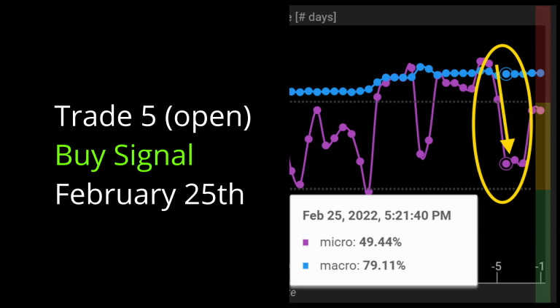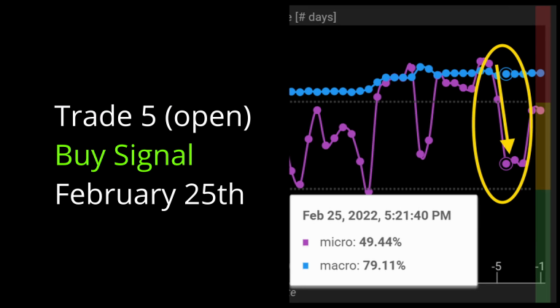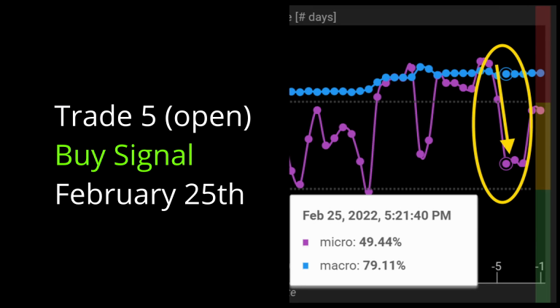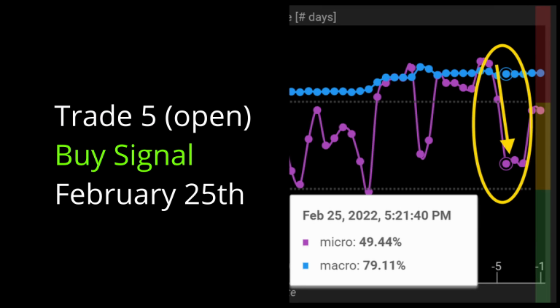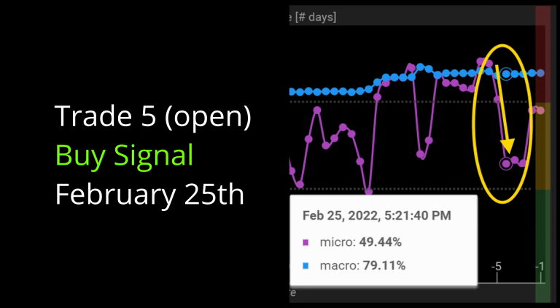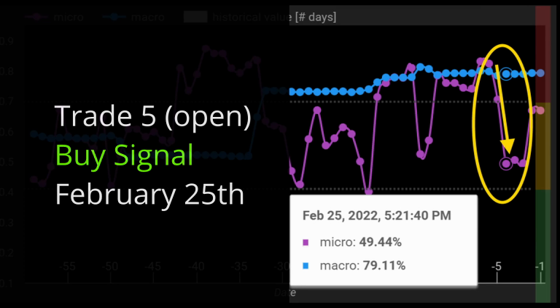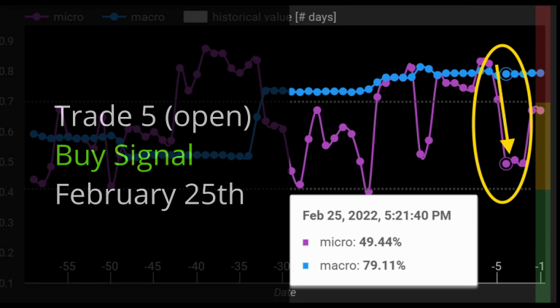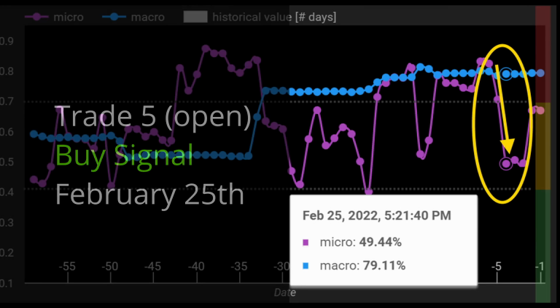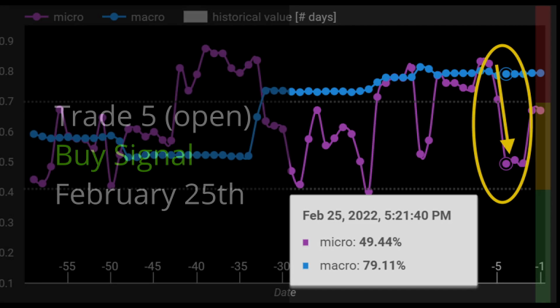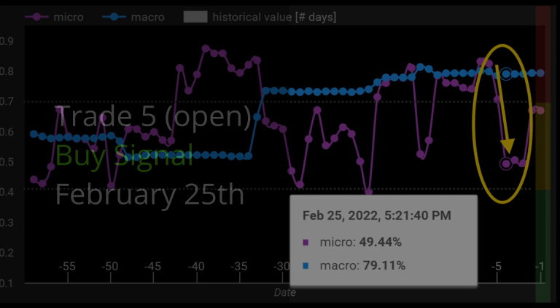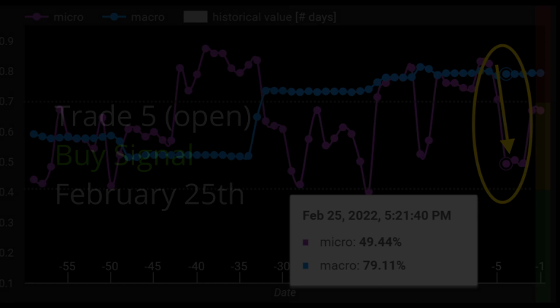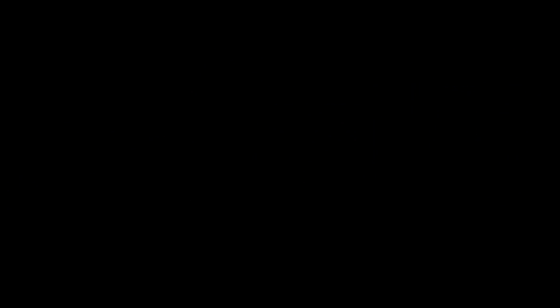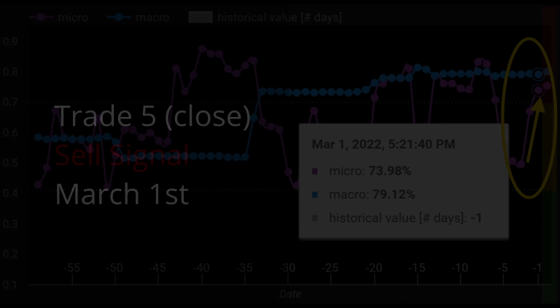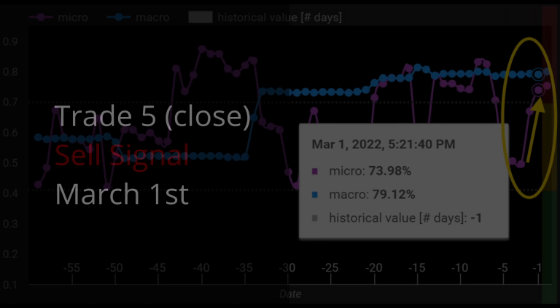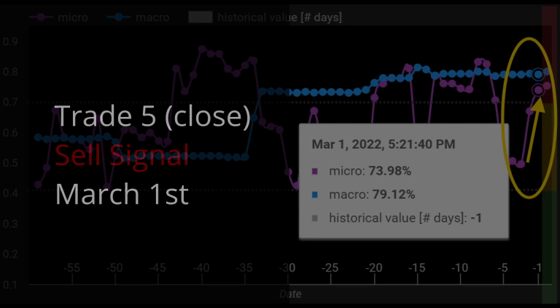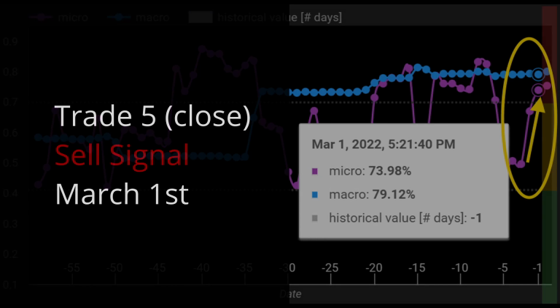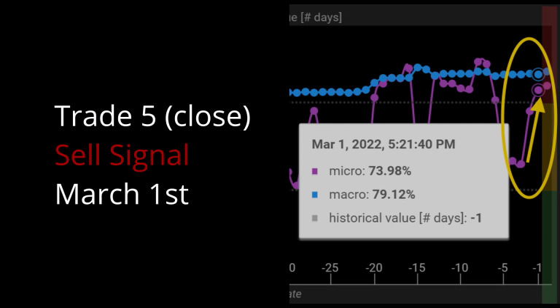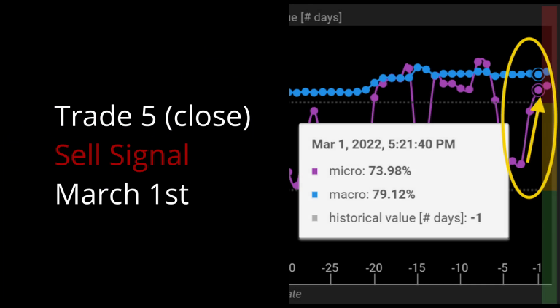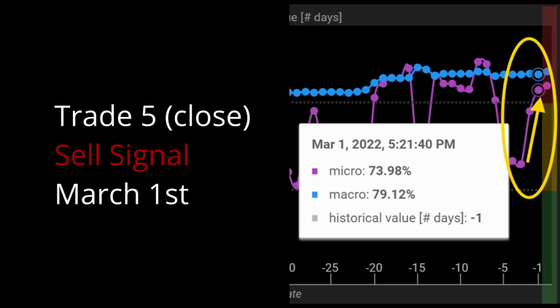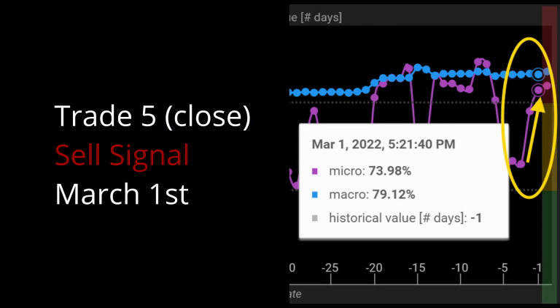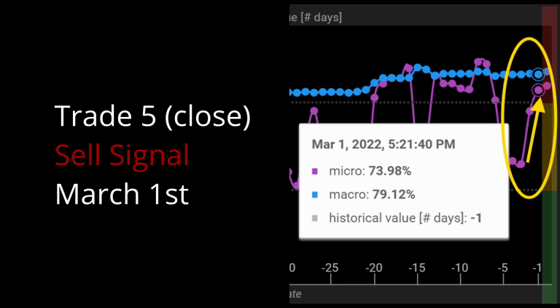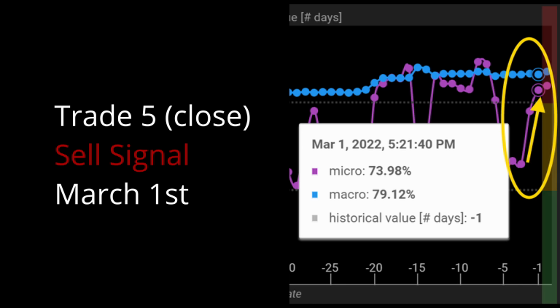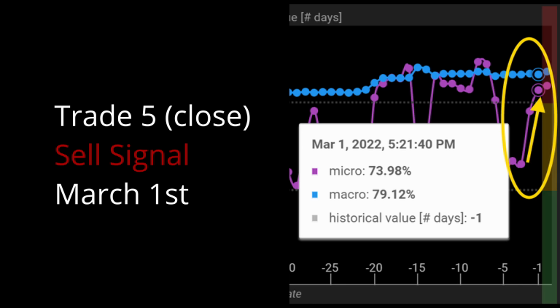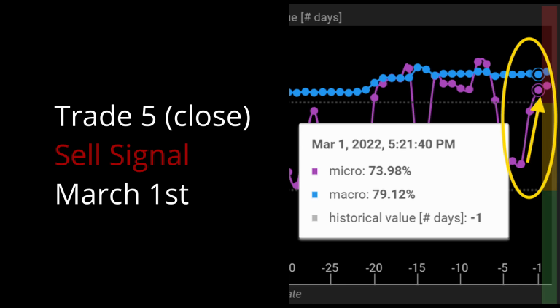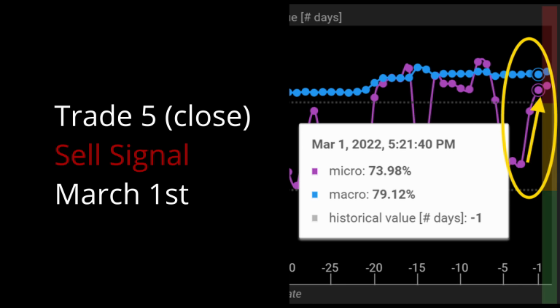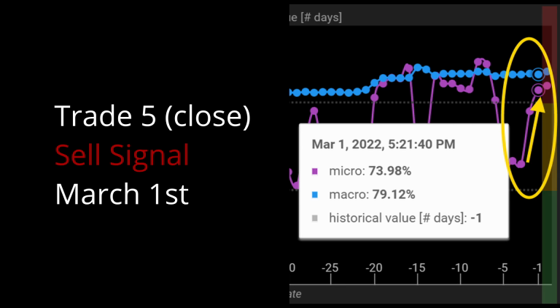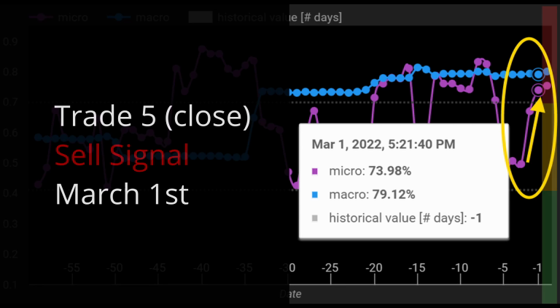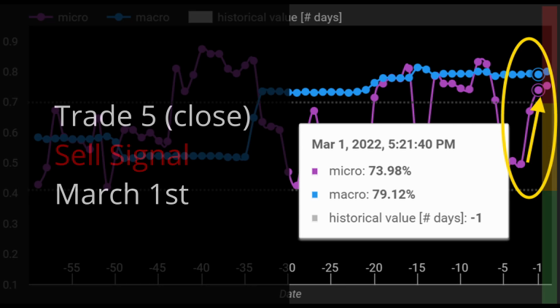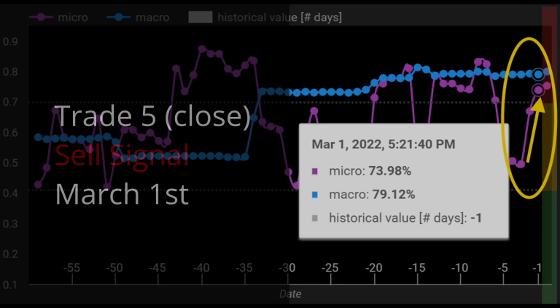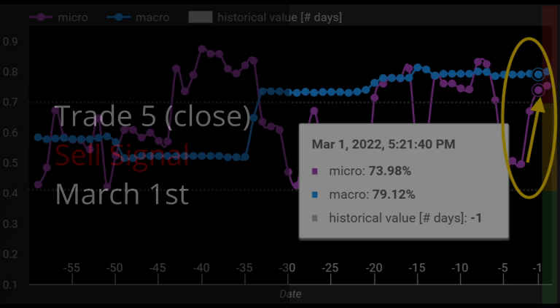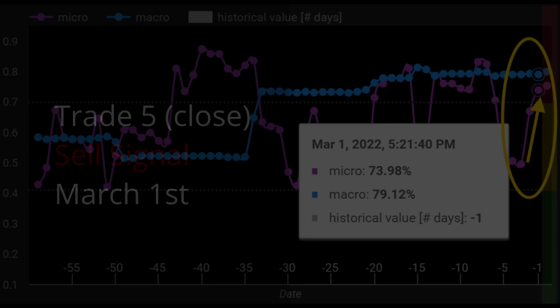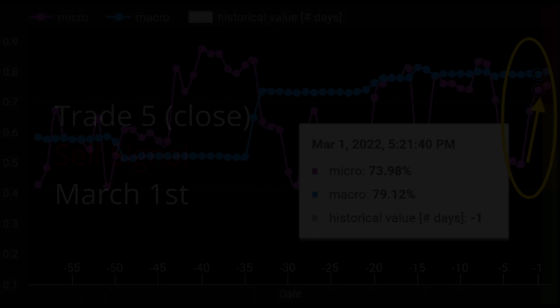We rotated into a long position on the 25th and closed Trade 5 on March 1st with a solid 4% profit.